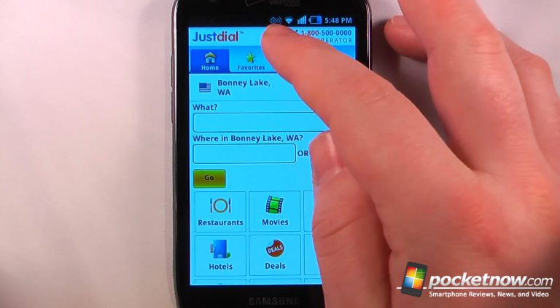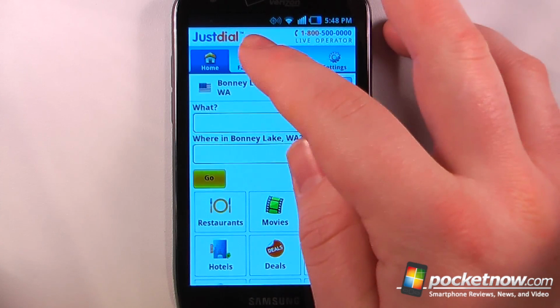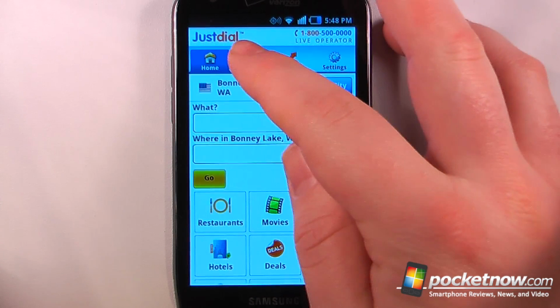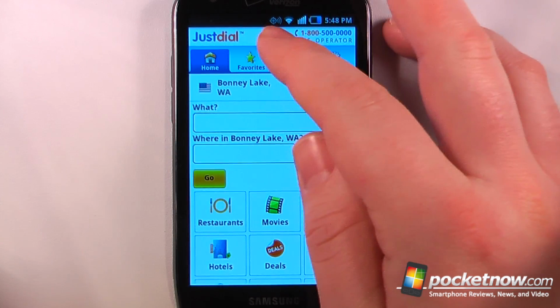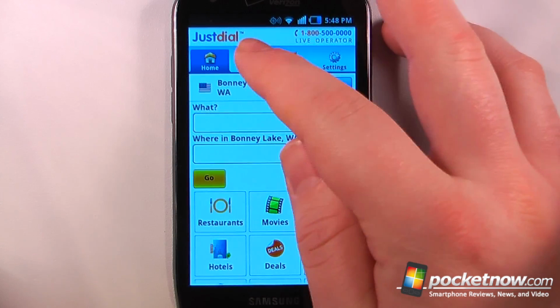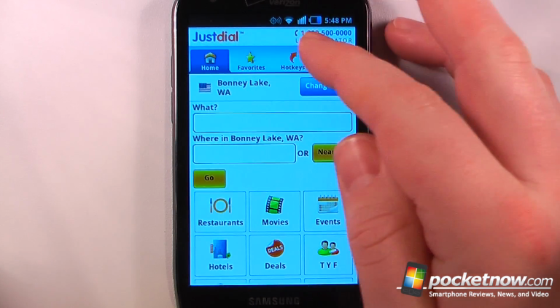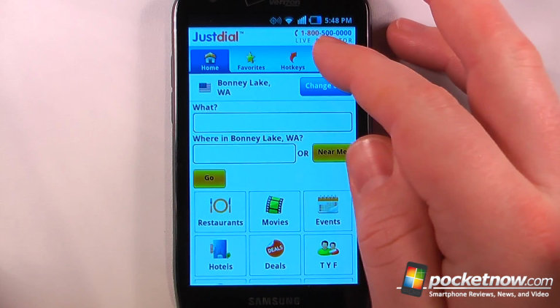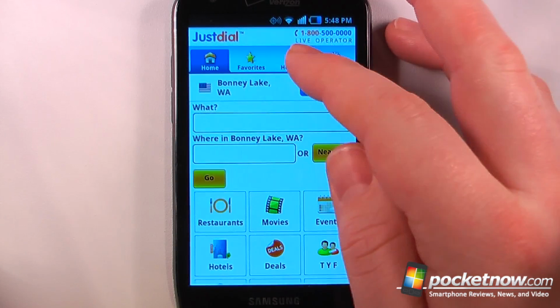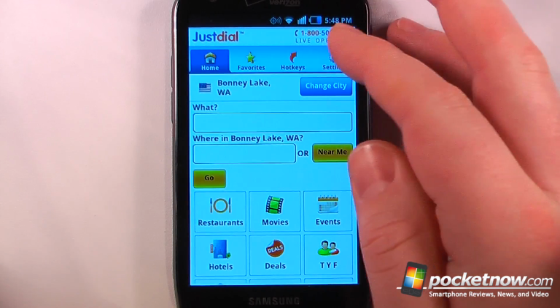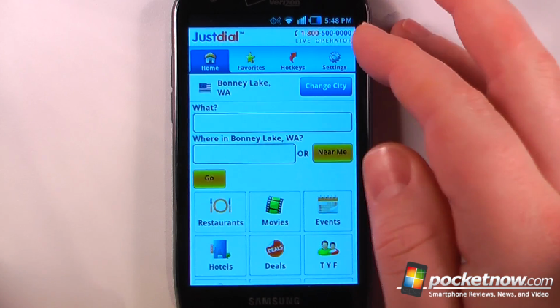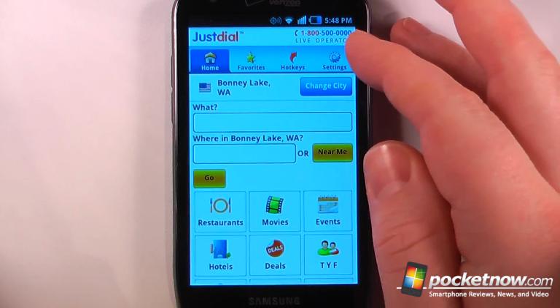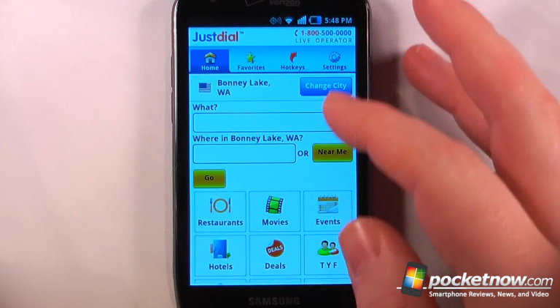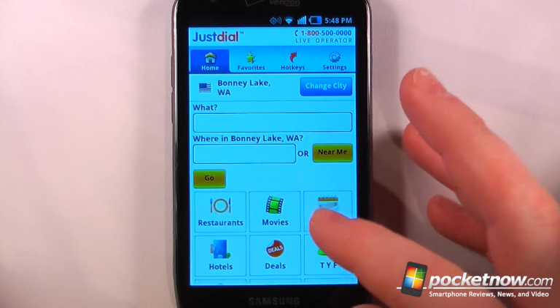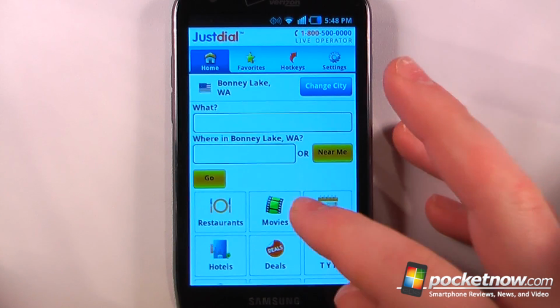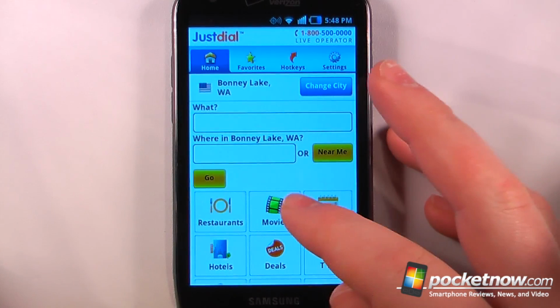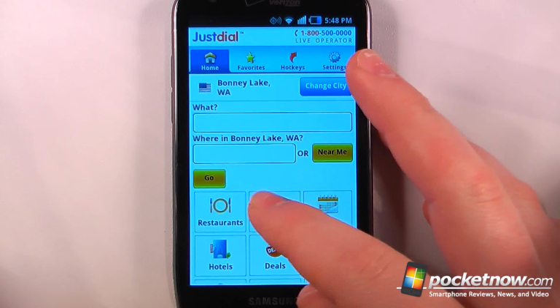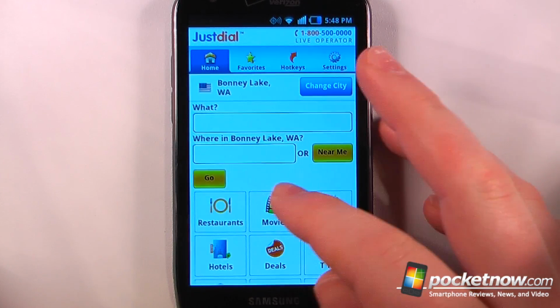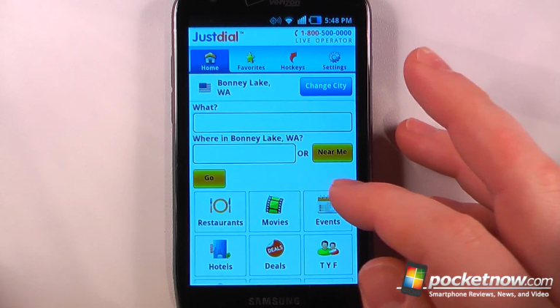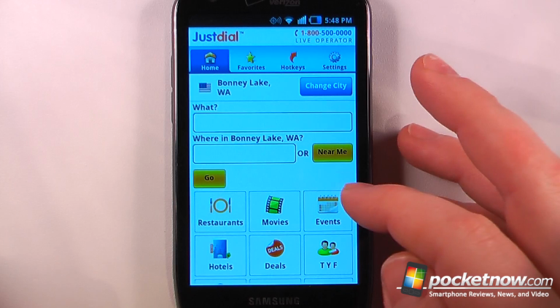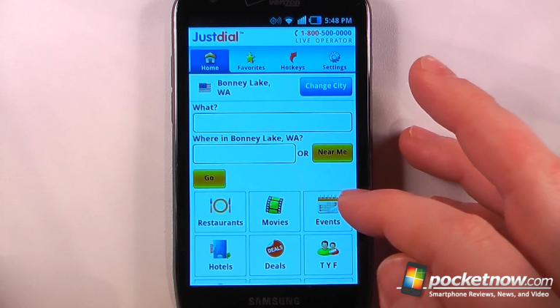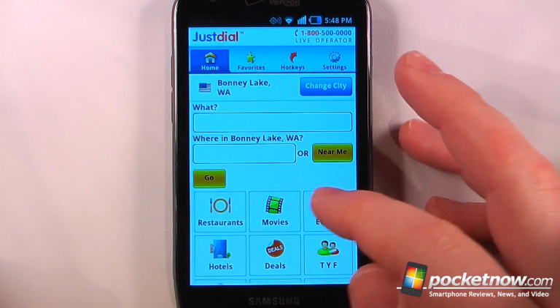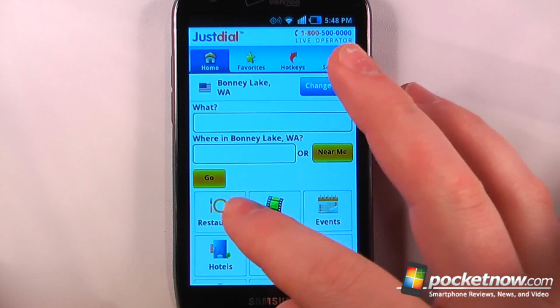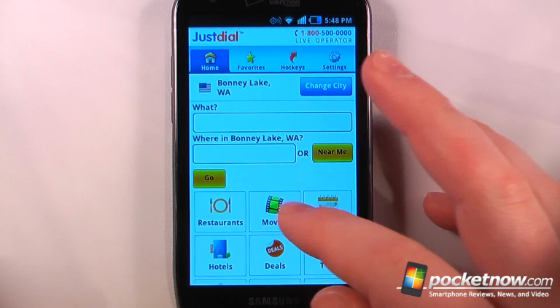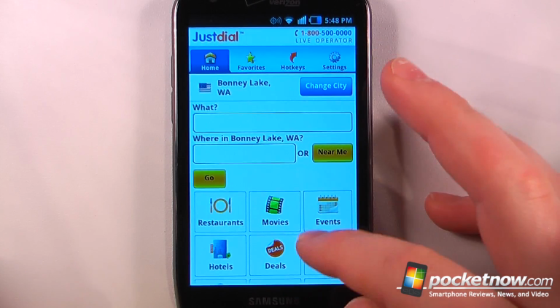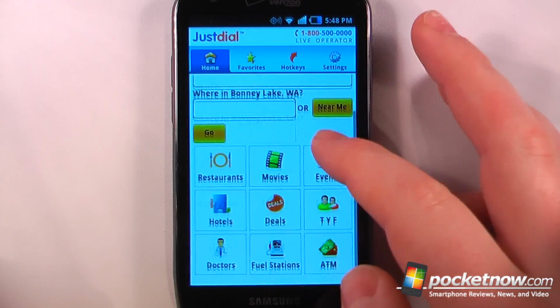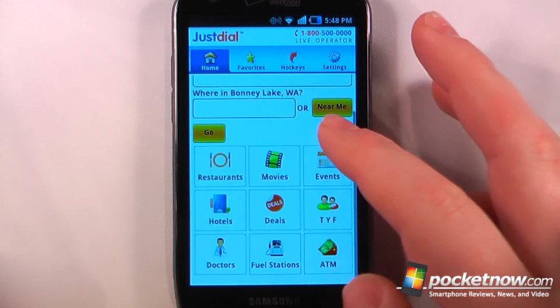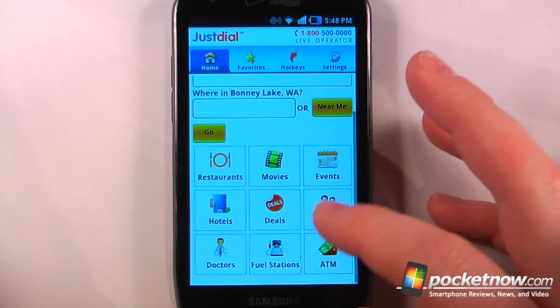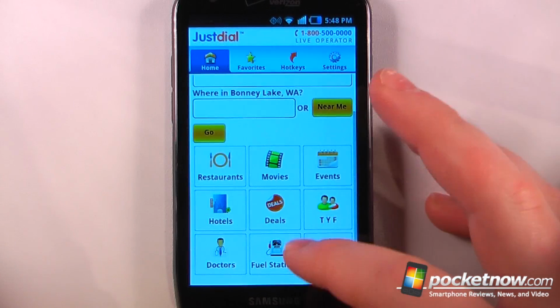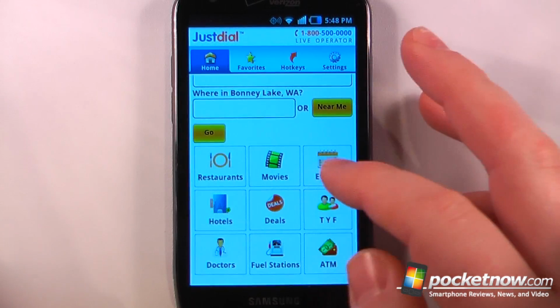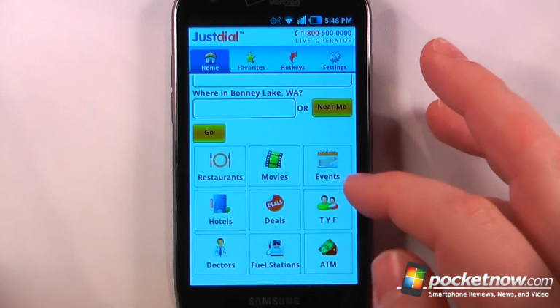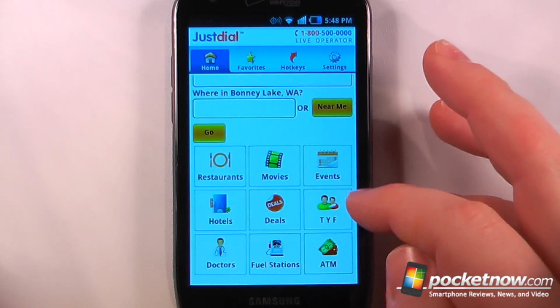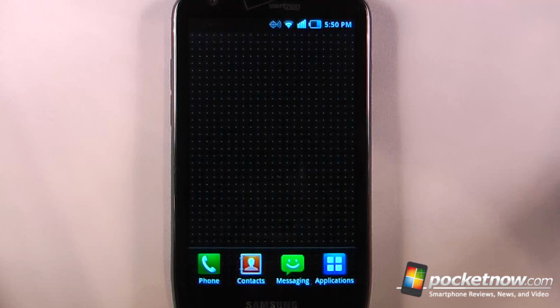If we wanted to view favorites we can click up there, hot keys, settings — we can view movie information, restaurants, events, hotels and all the other great stuff.